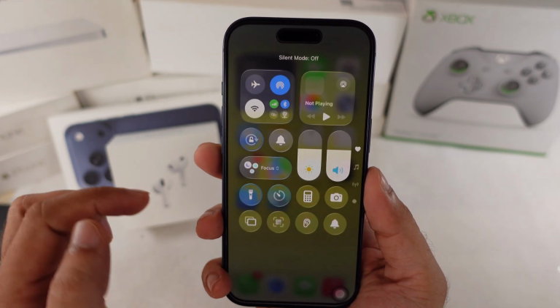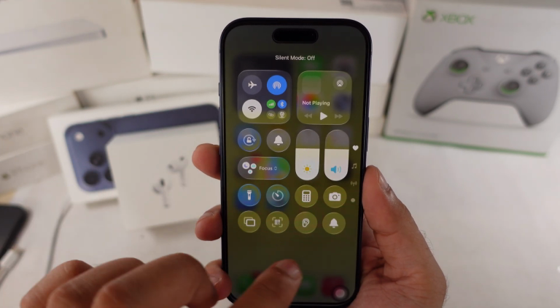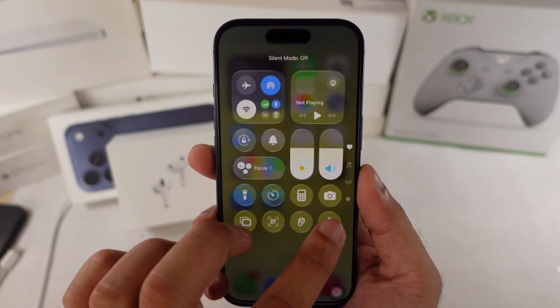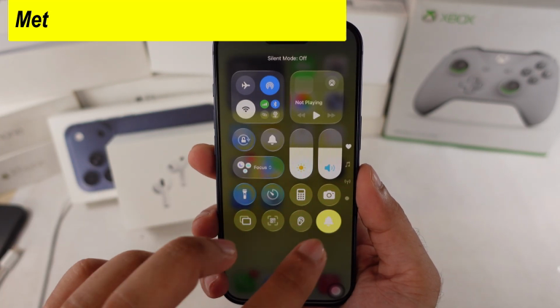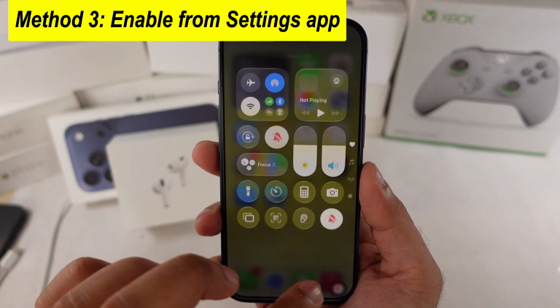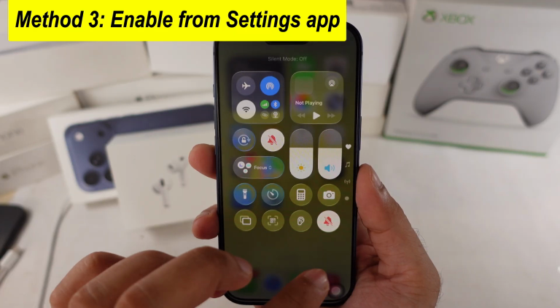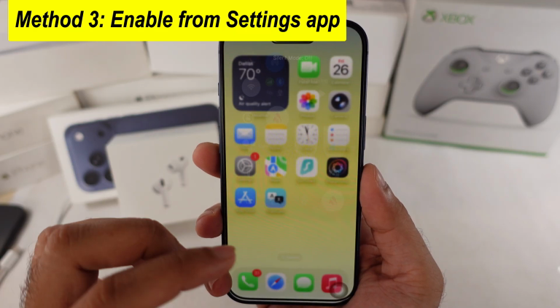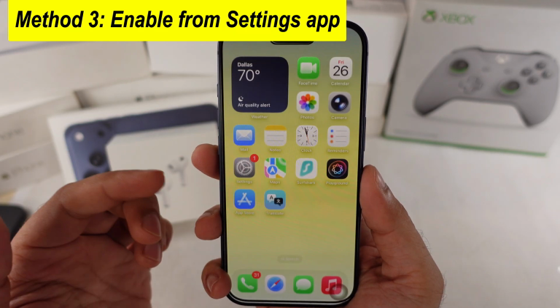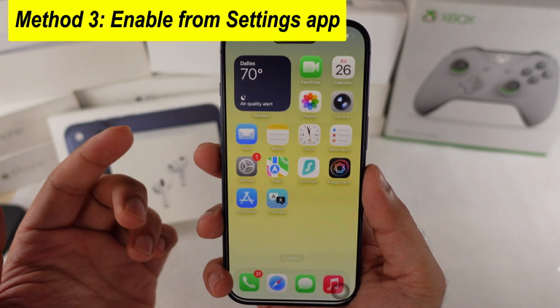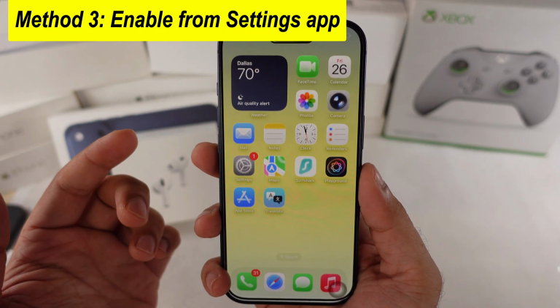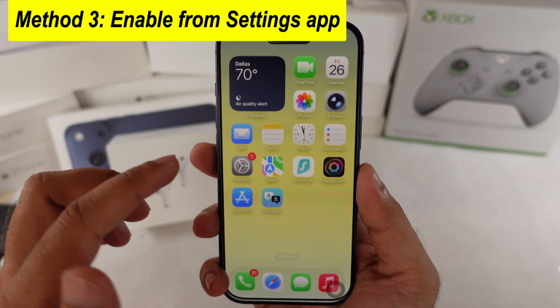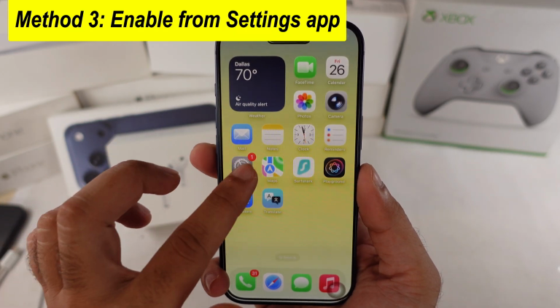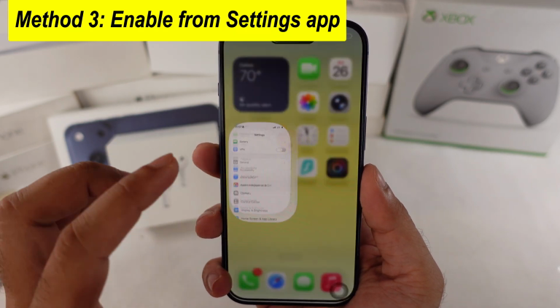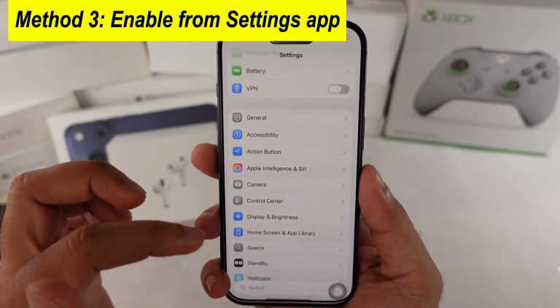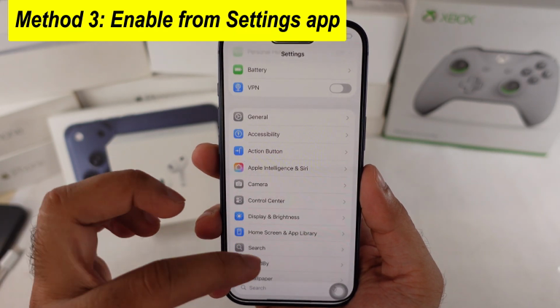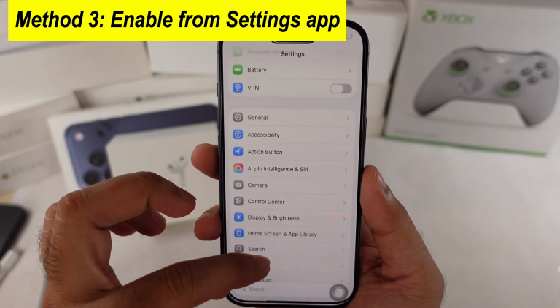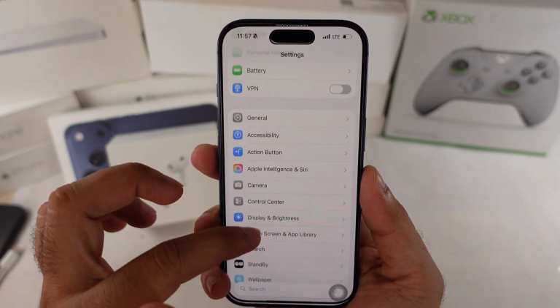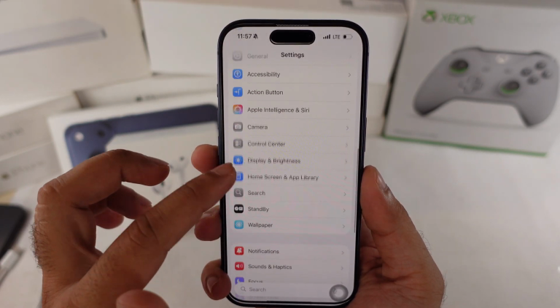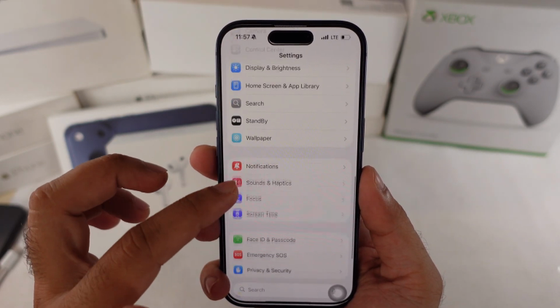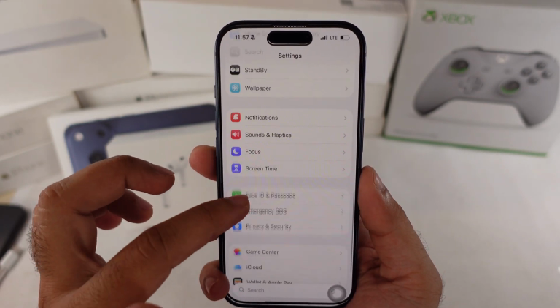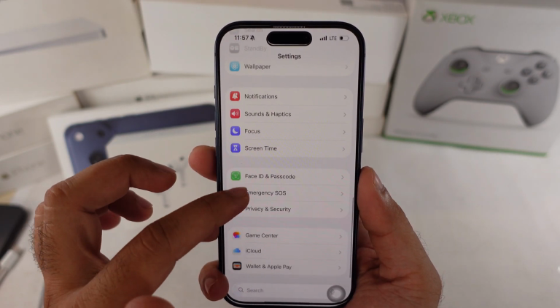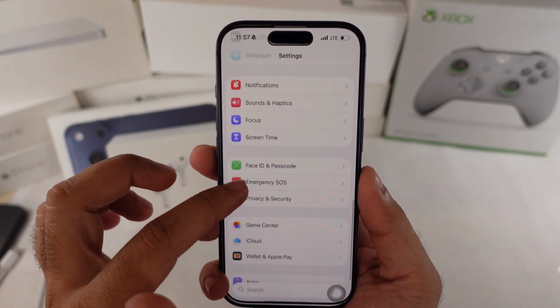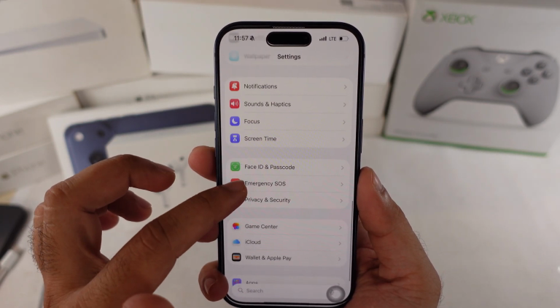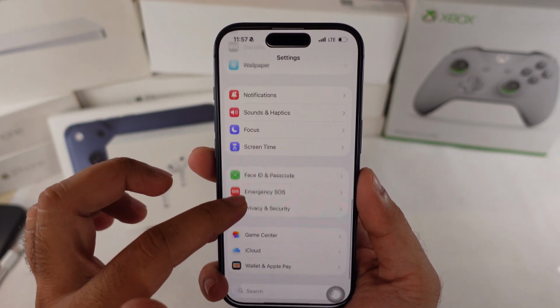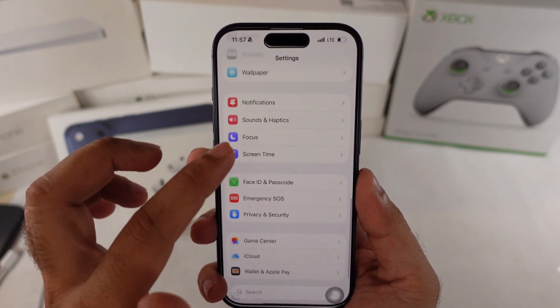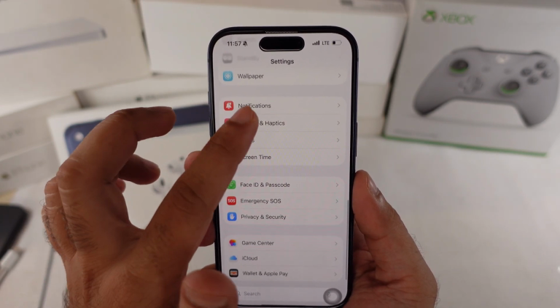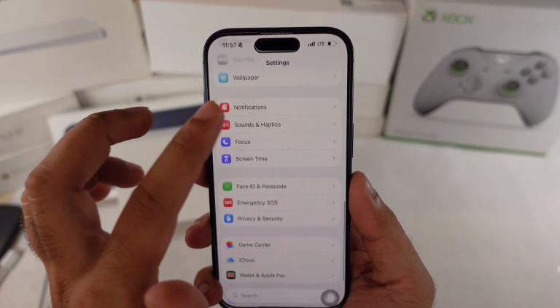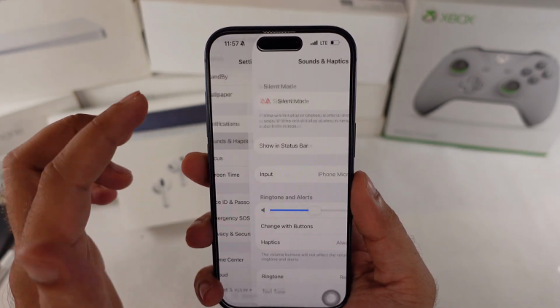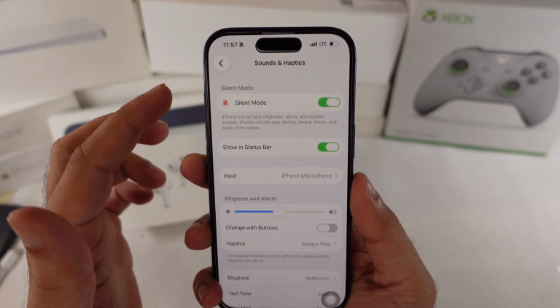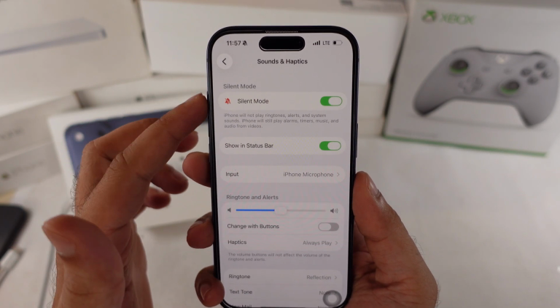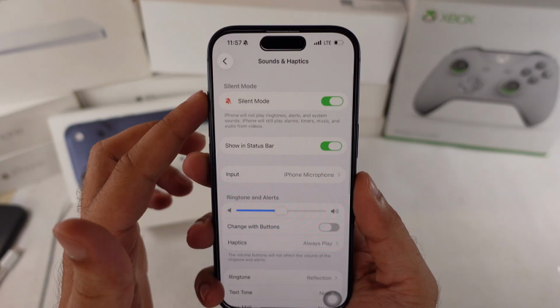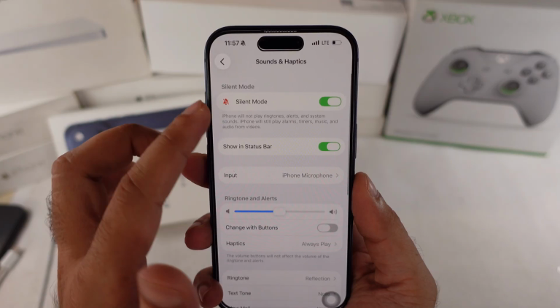Another option is to open Settings, scroll to Sounds and Haptics, and turn on the Silent Mode toggle to mute your iPhone.